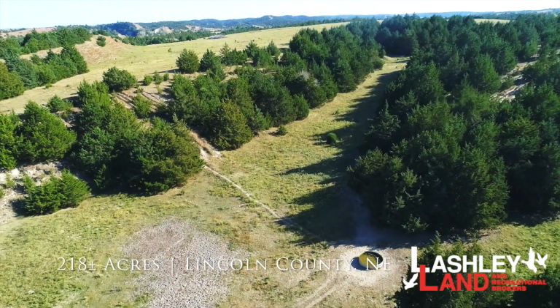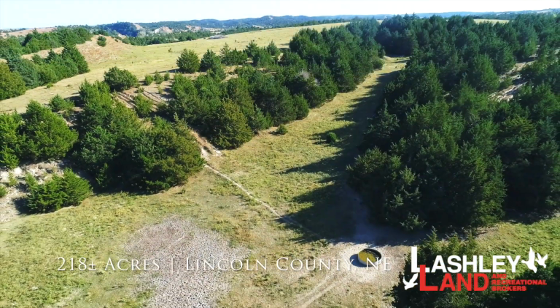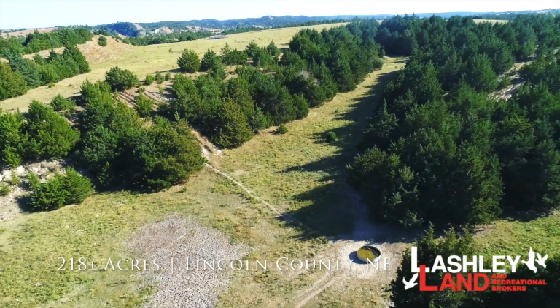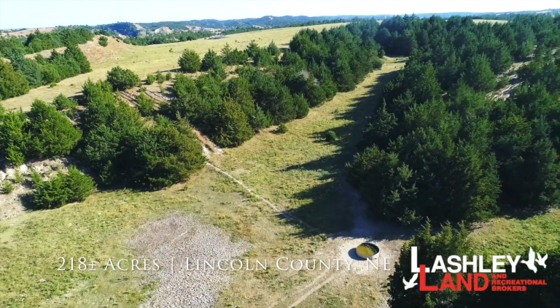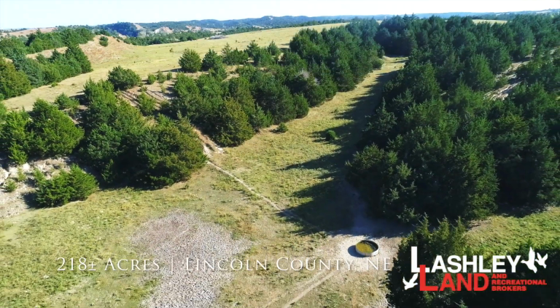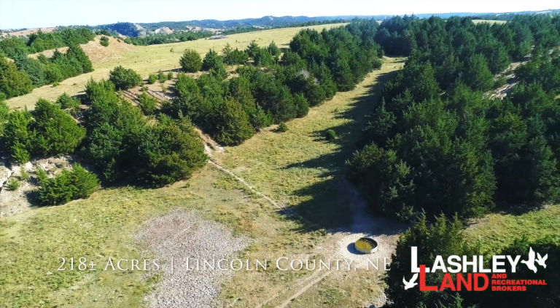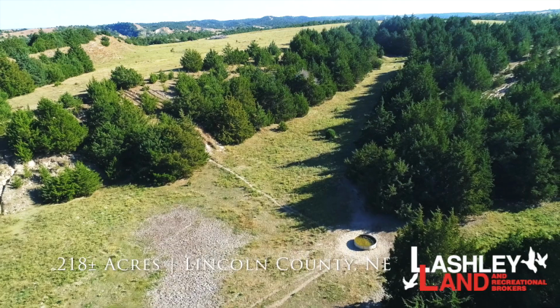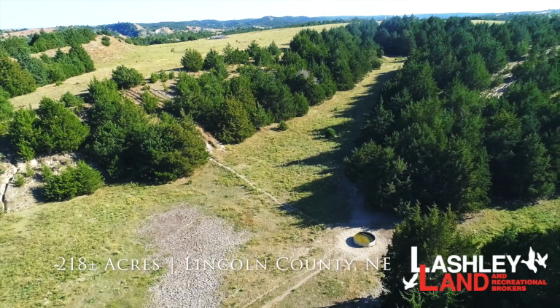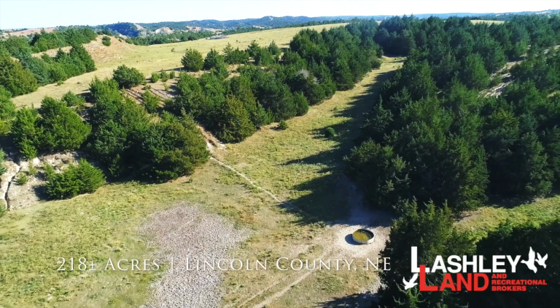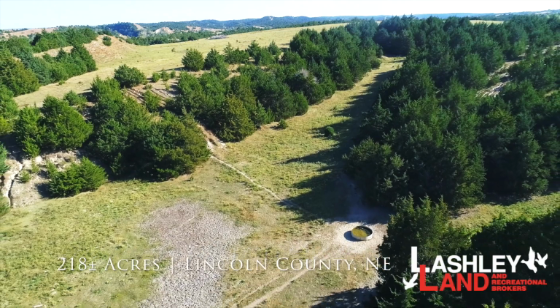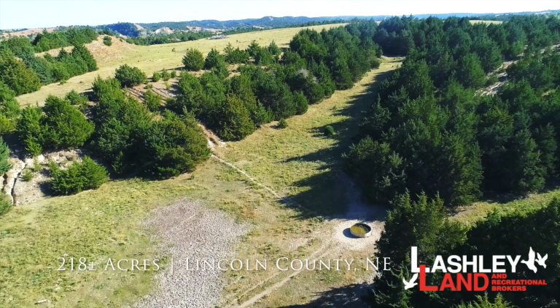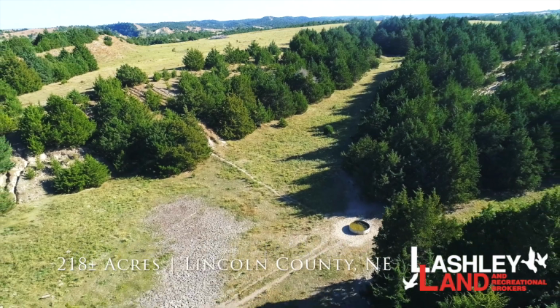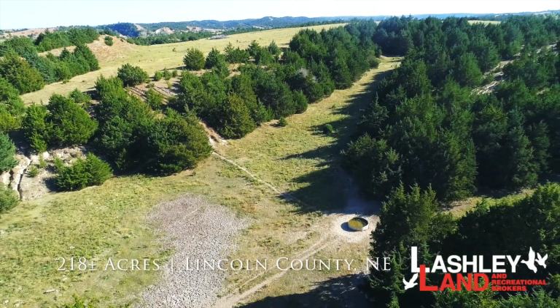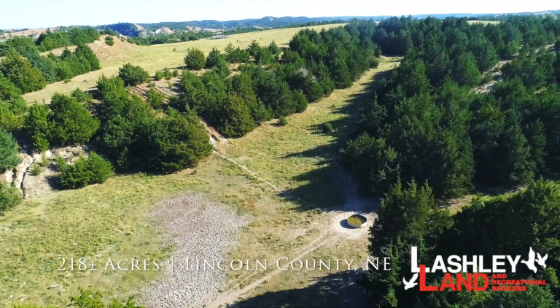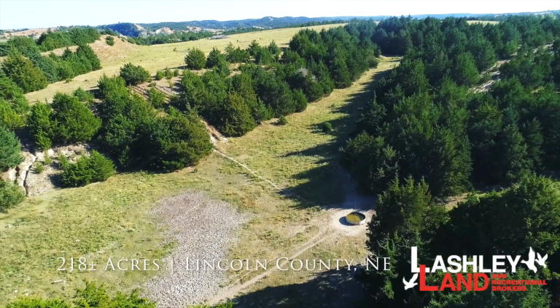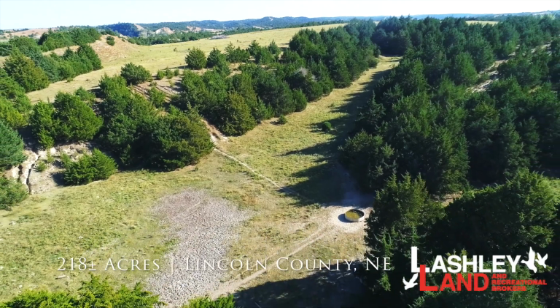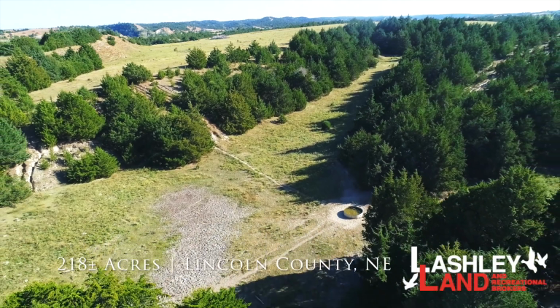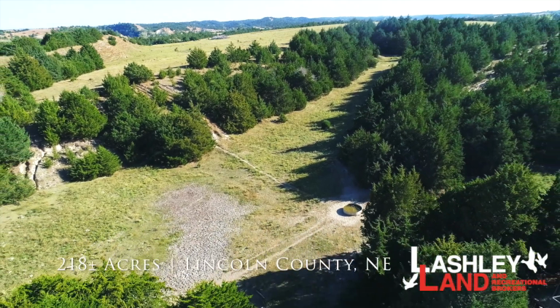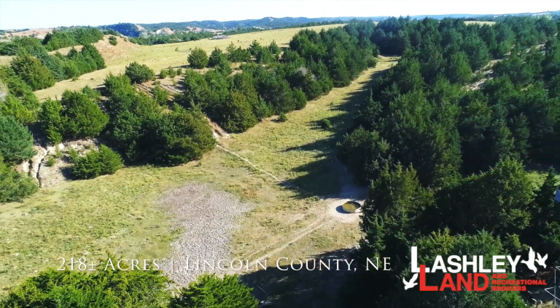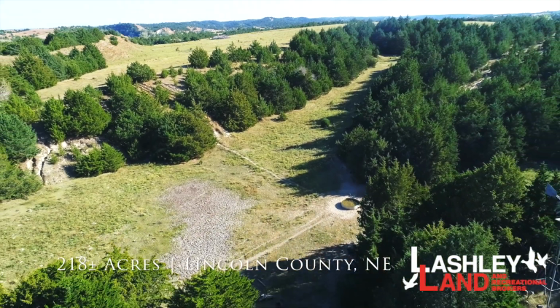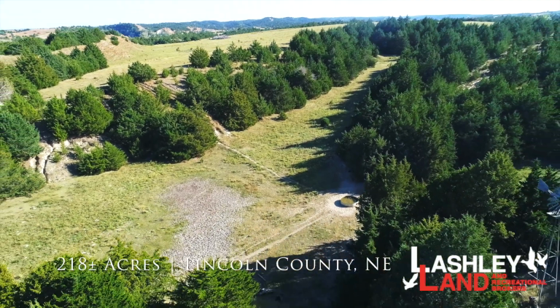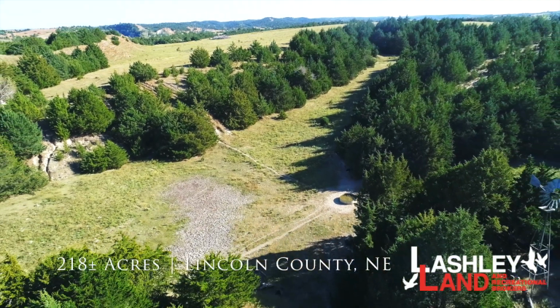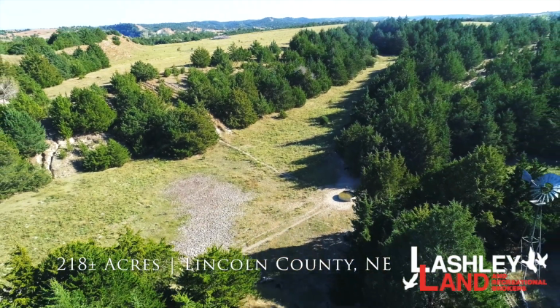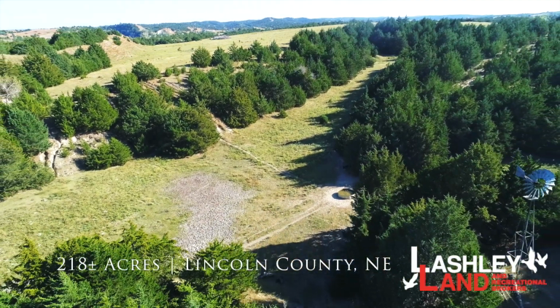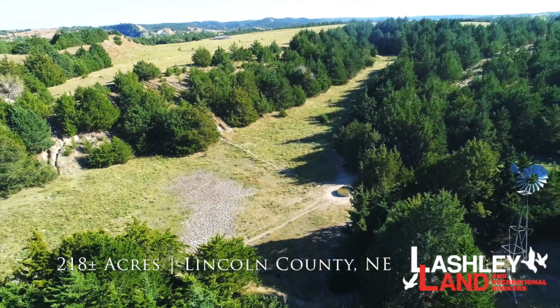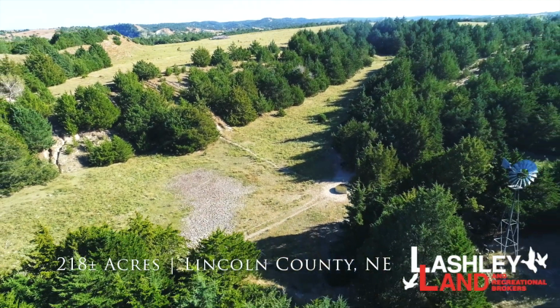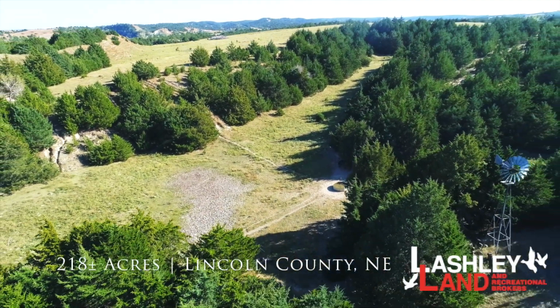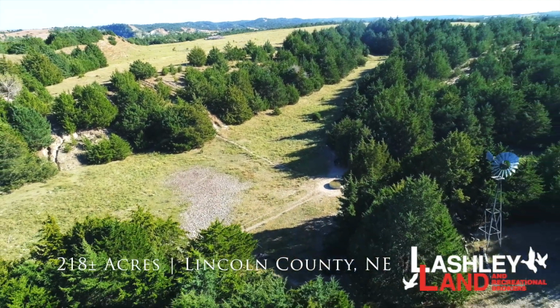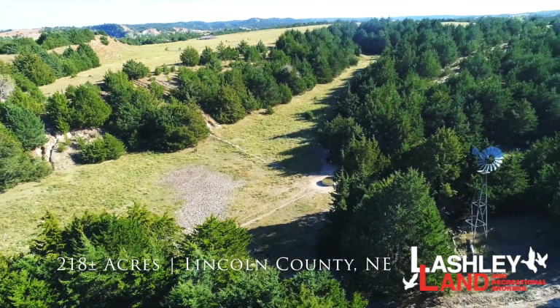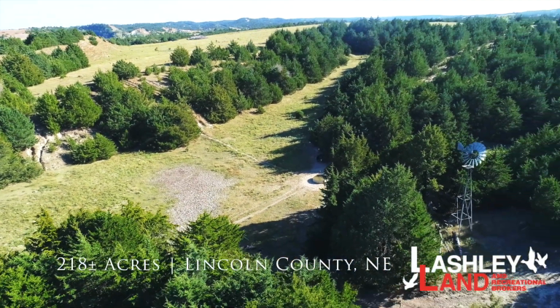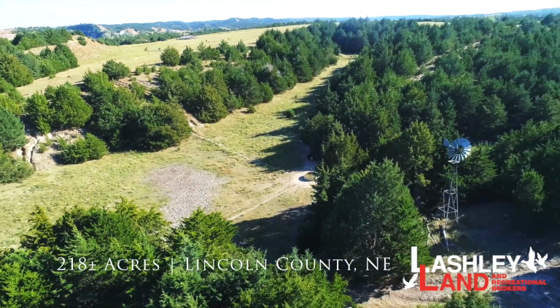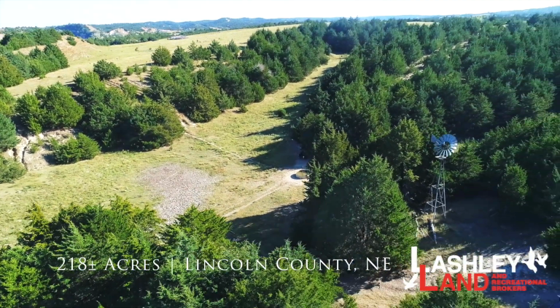The rangeland is watered by a windmill and tank, and all of the fences surrounding the property are in good shape.